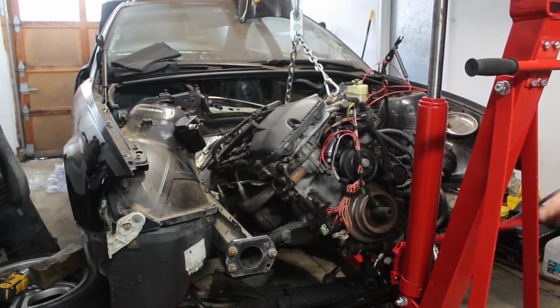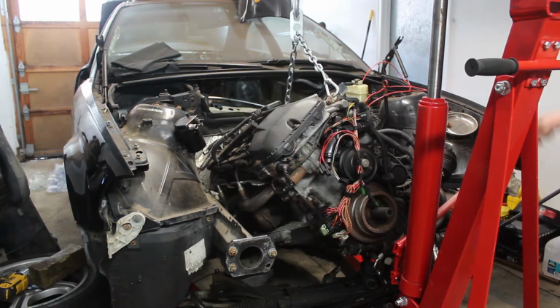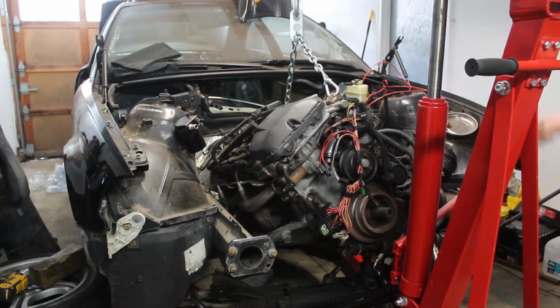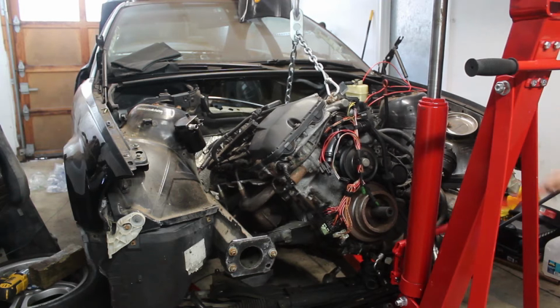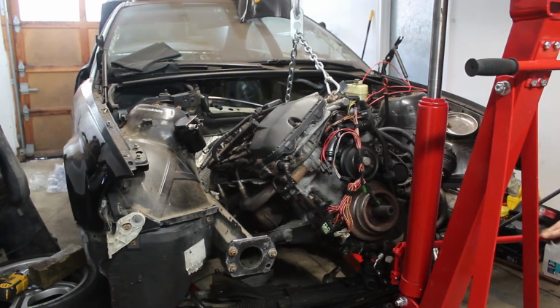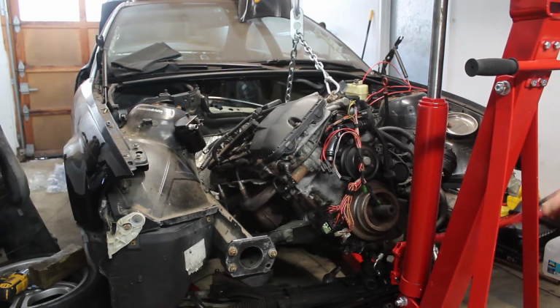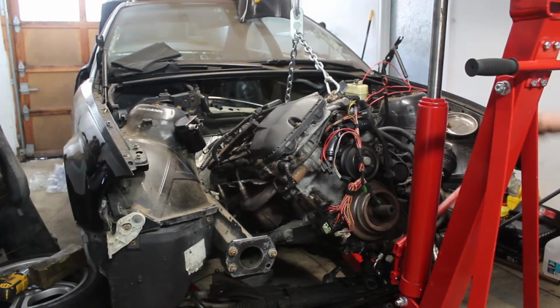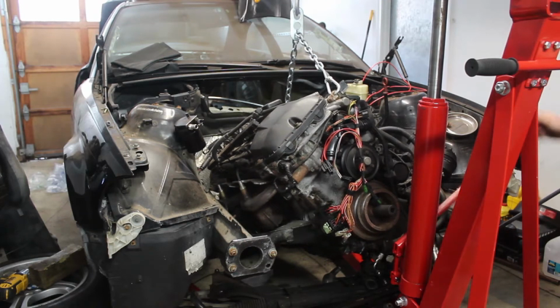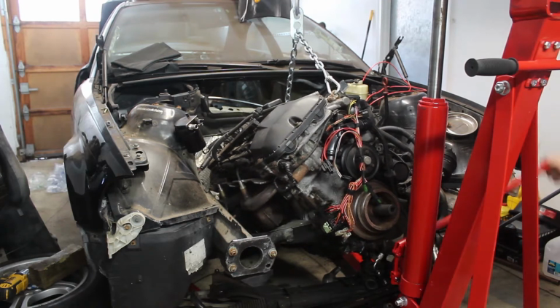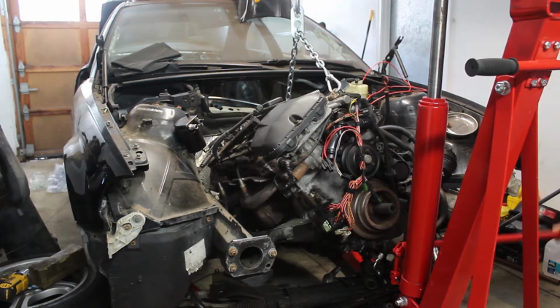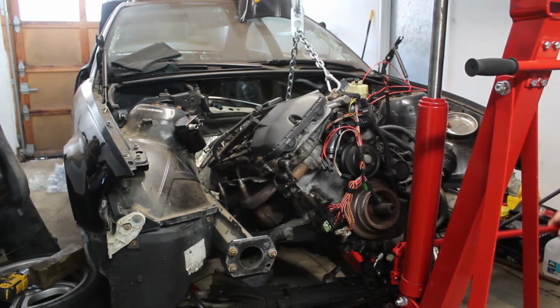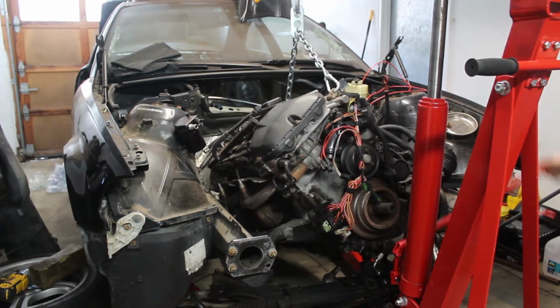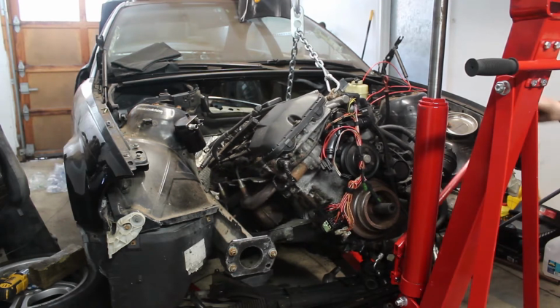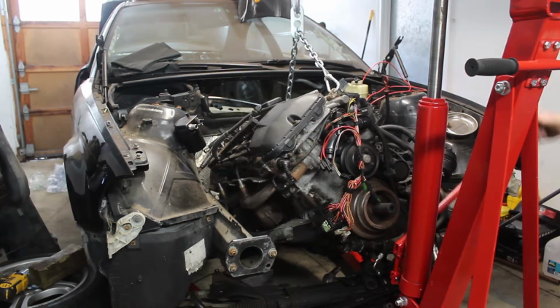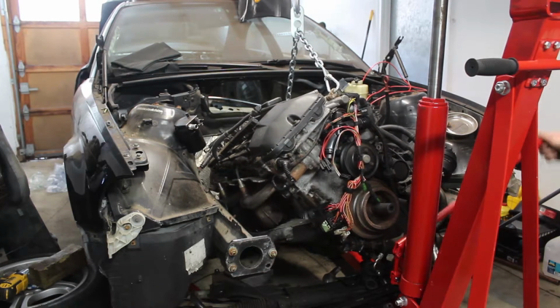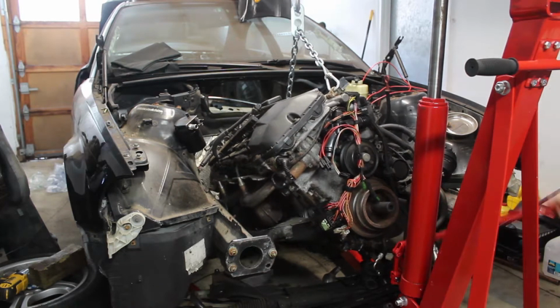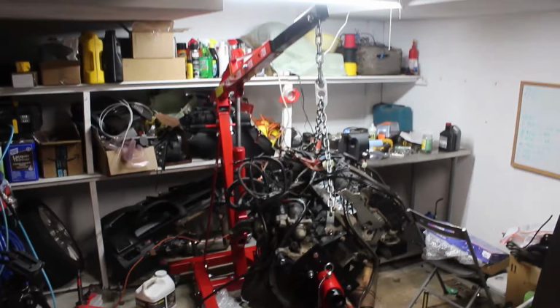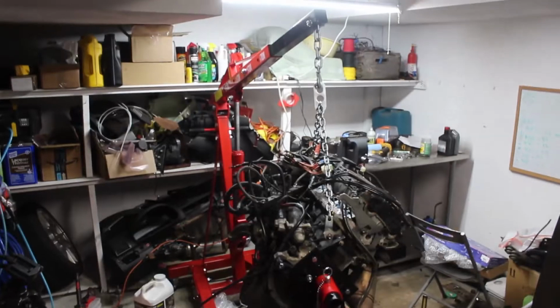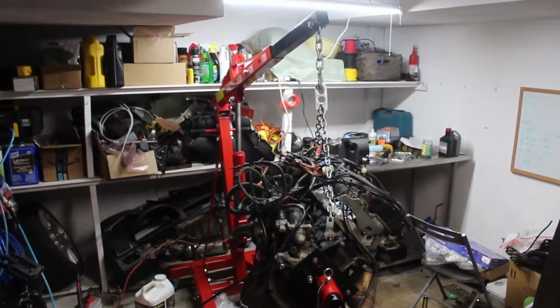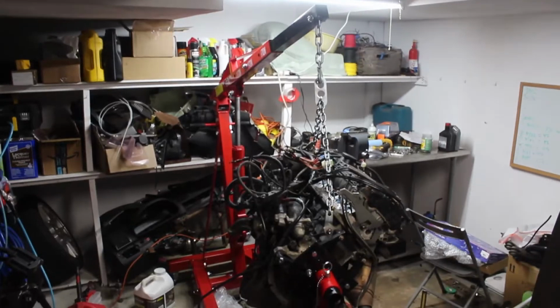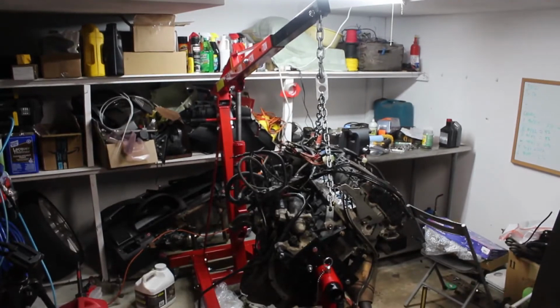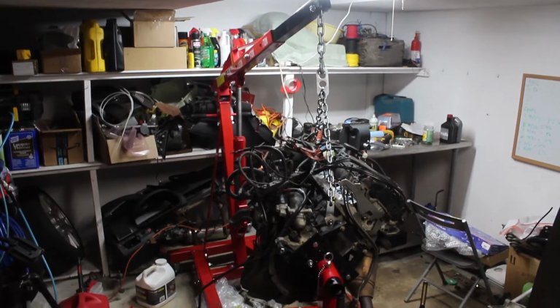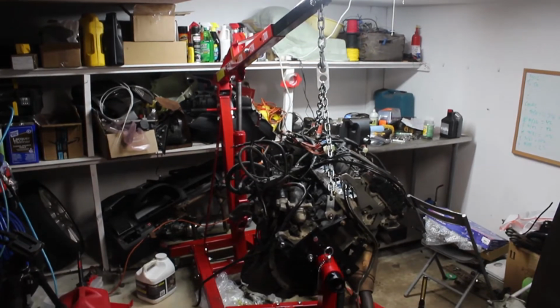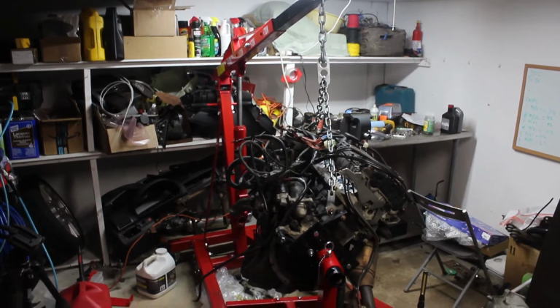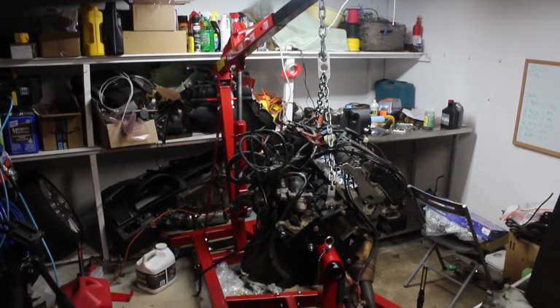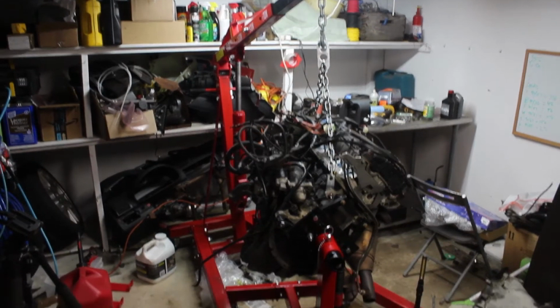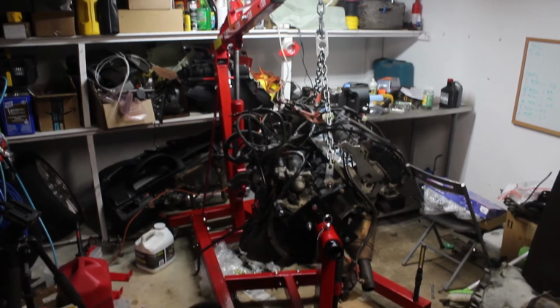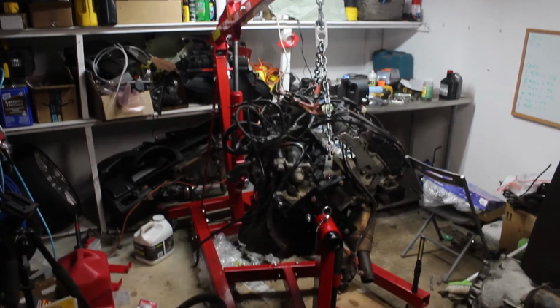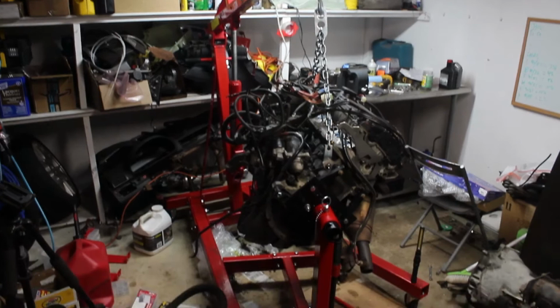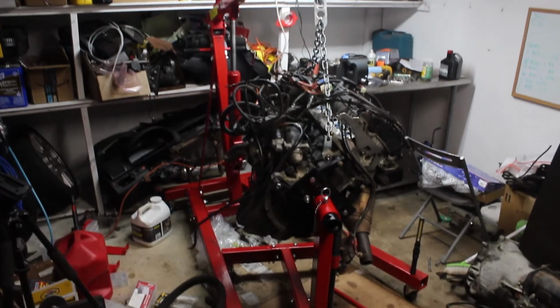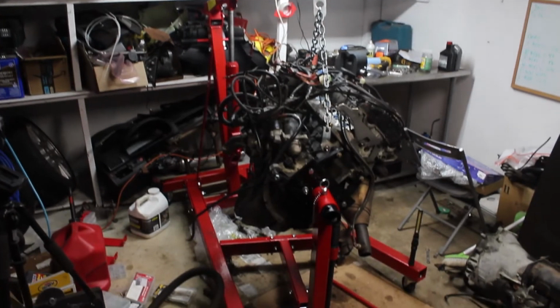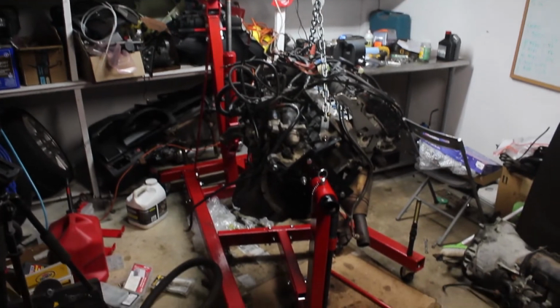Last time I got the engine pulled out and put on the stand. This time I'll be tearing down the engine to see what it needs.